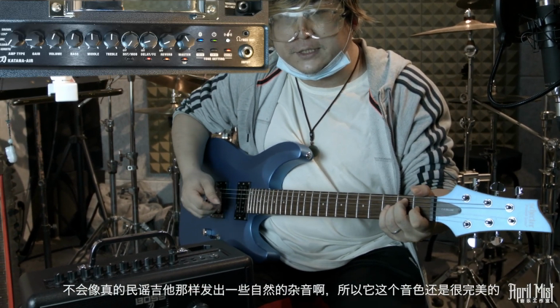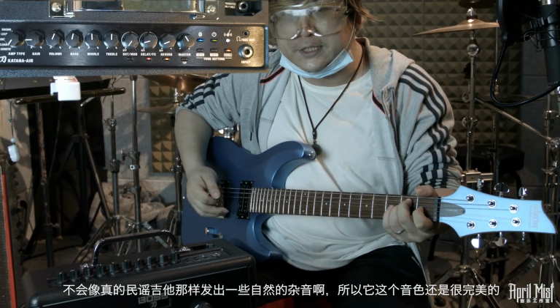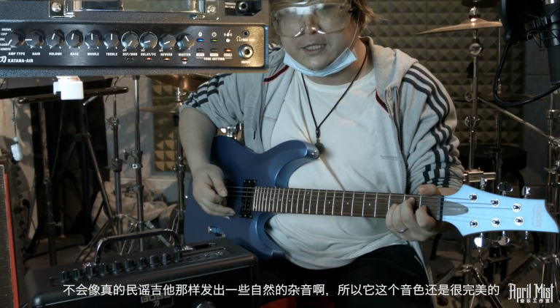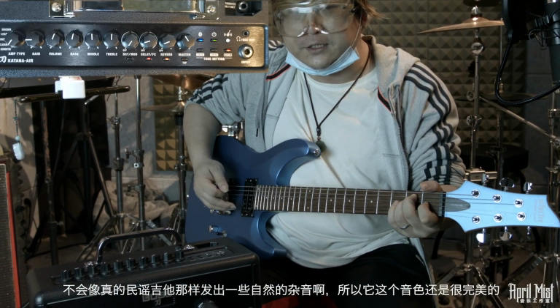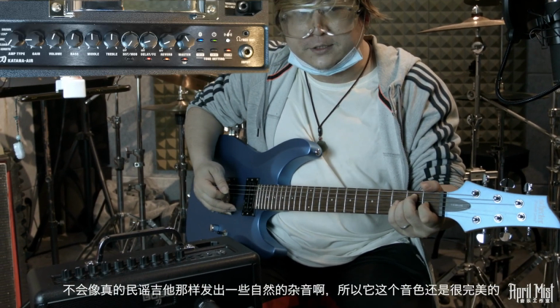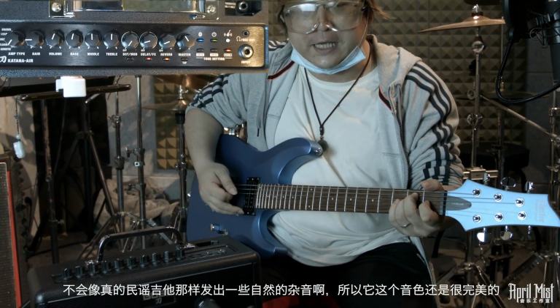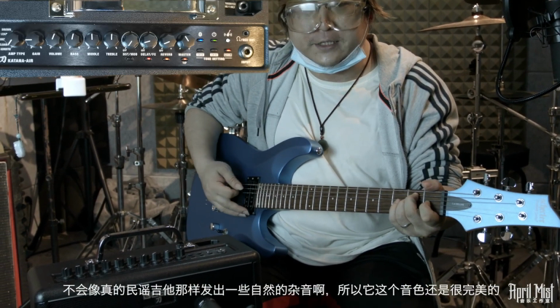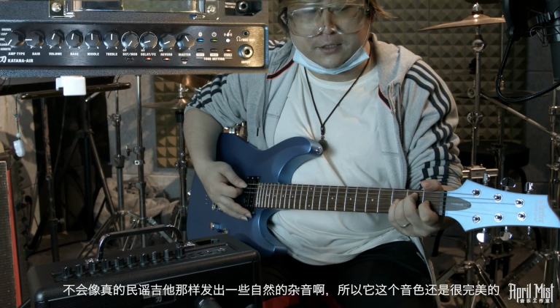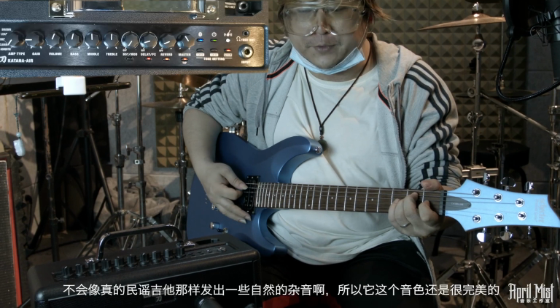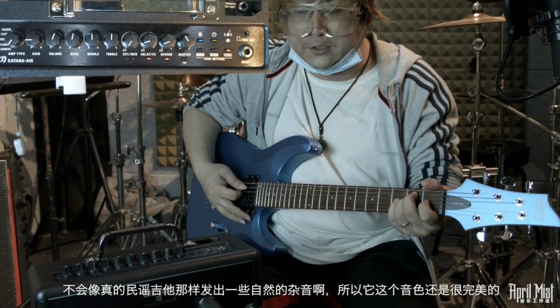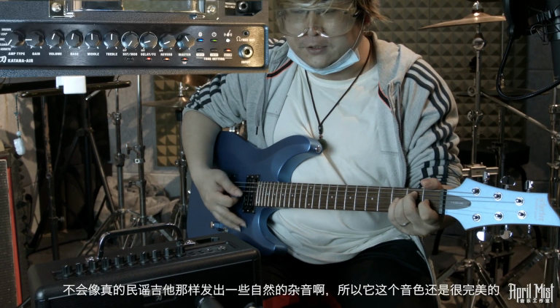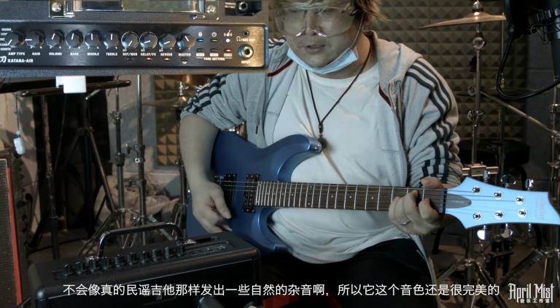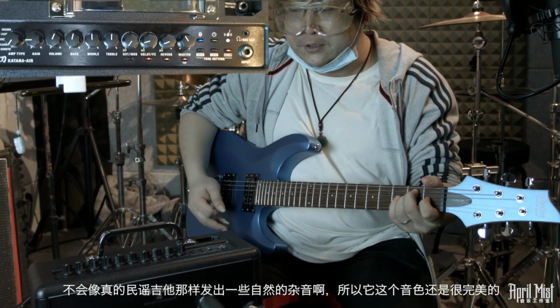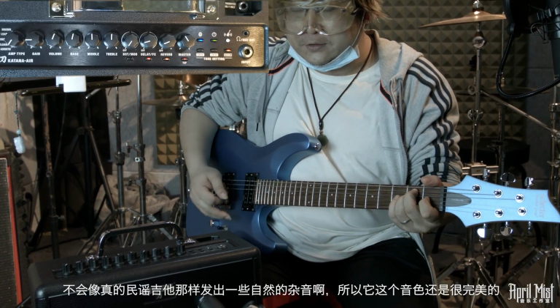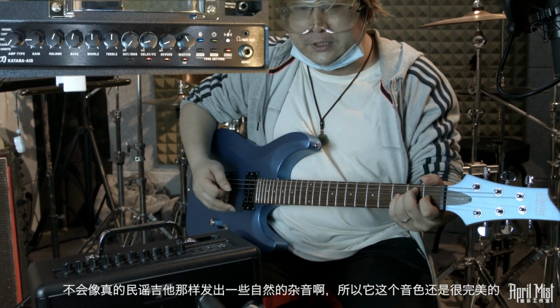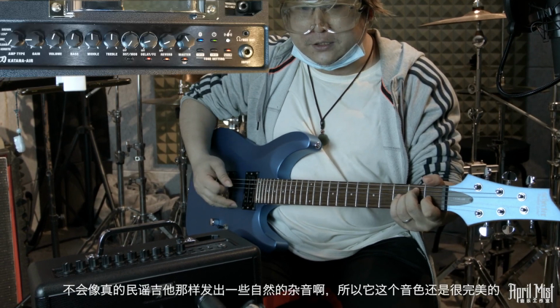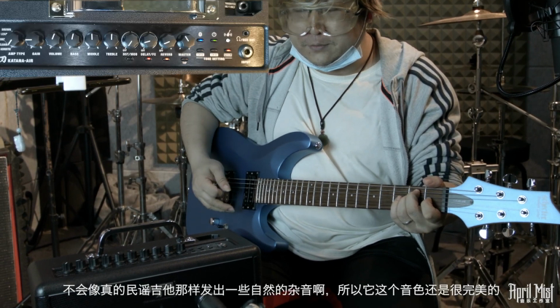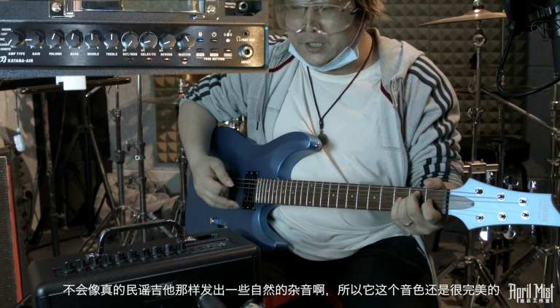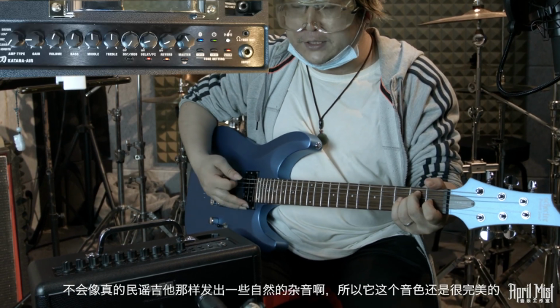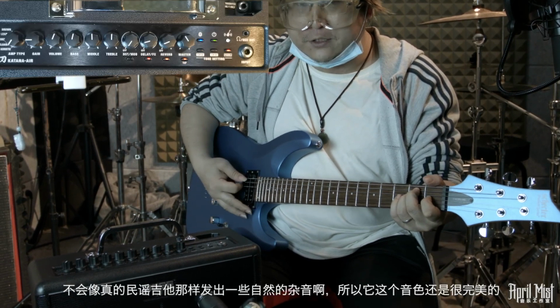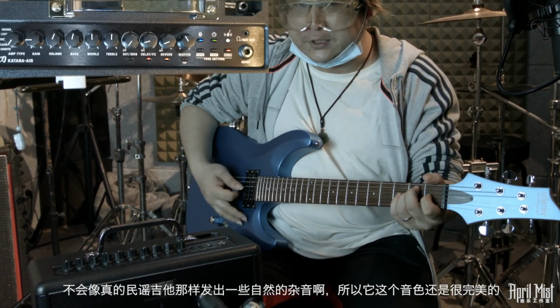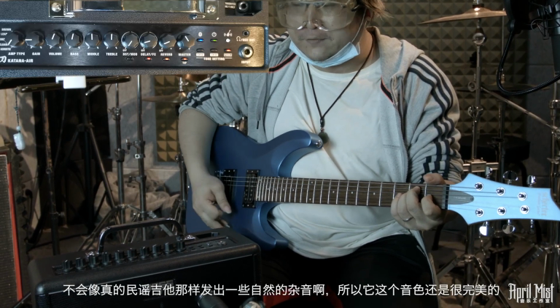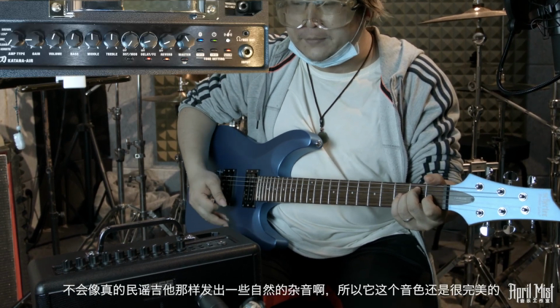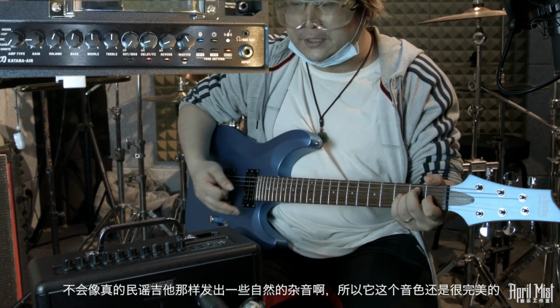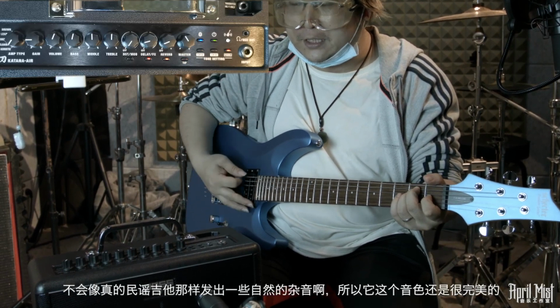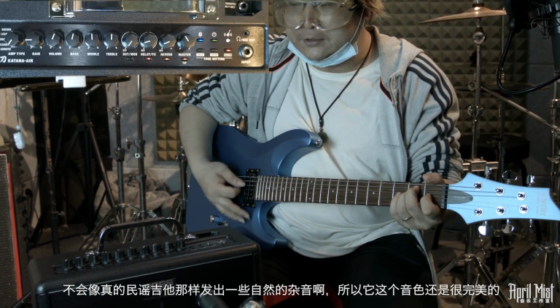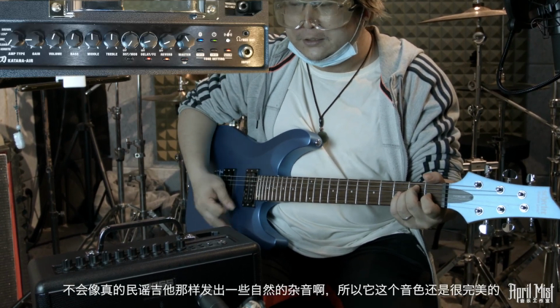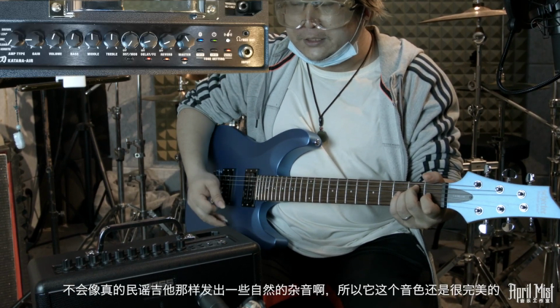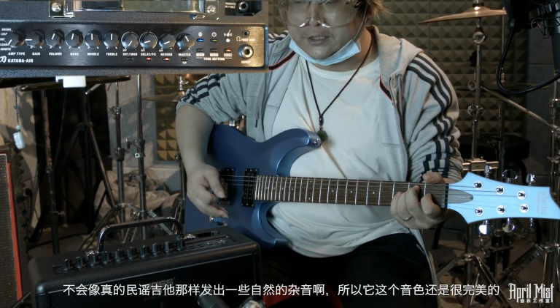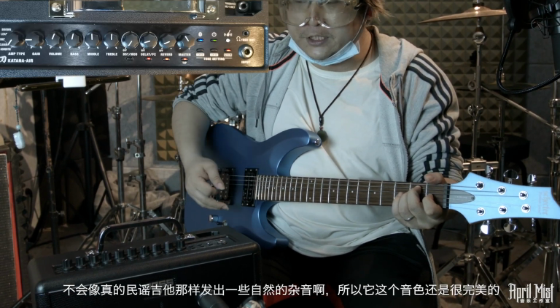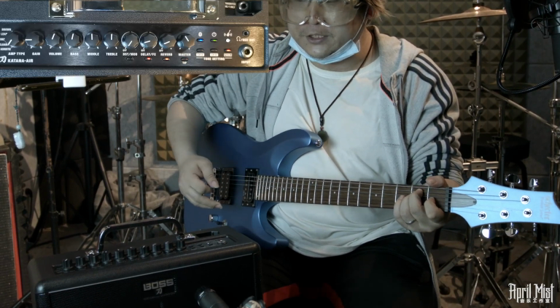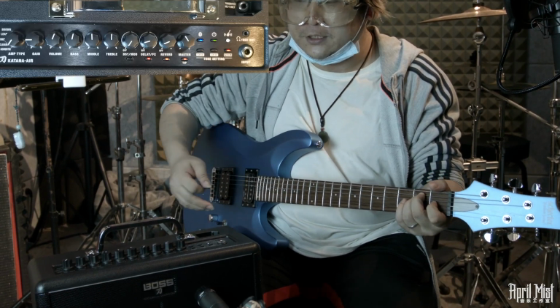现在是民谣Acoustic音色，我们稍微把音量开大一些。这是很纯净的一个民谣音色，因为发声单元是人造的，所以声音很完美，不像木质吉他会出现一些自然的杂音，民谣音色做得很完美也很真实。下一个通道是Clear，也是轻音通道，但比民谣音色稍微锋利和重一些。